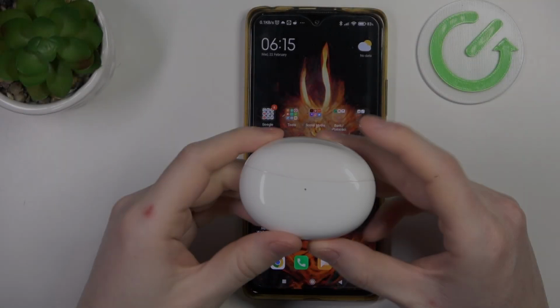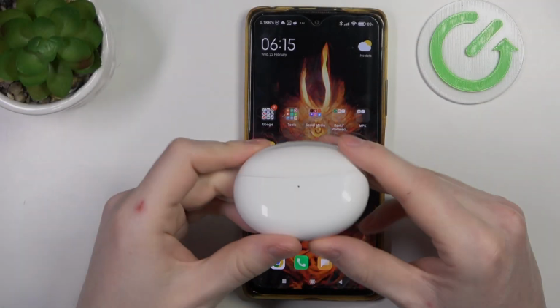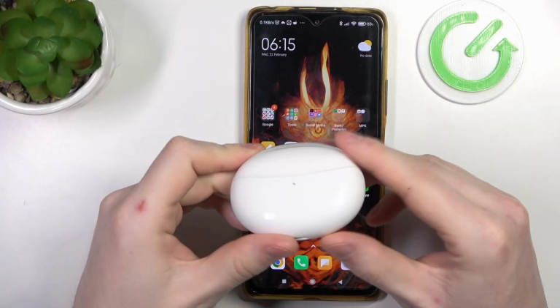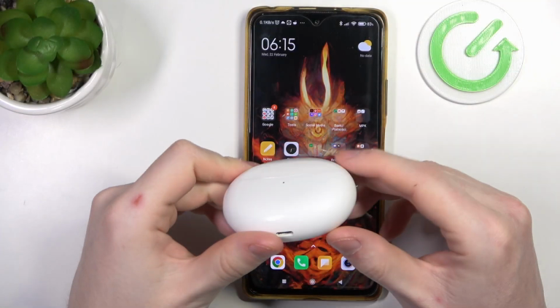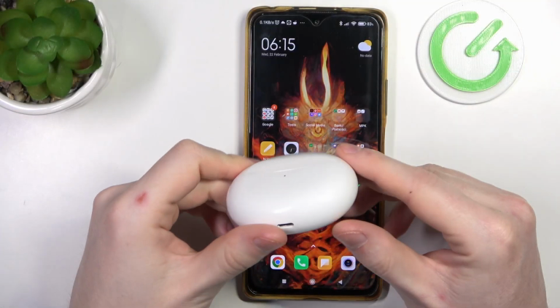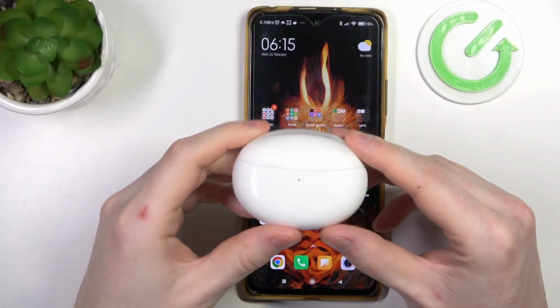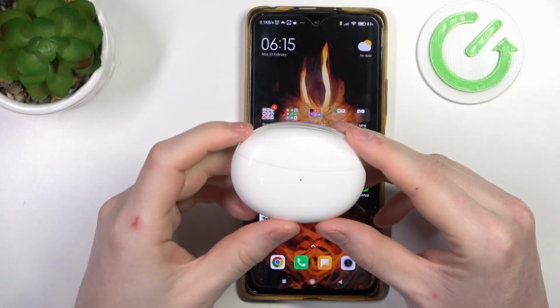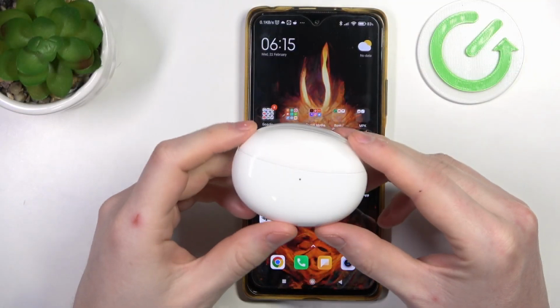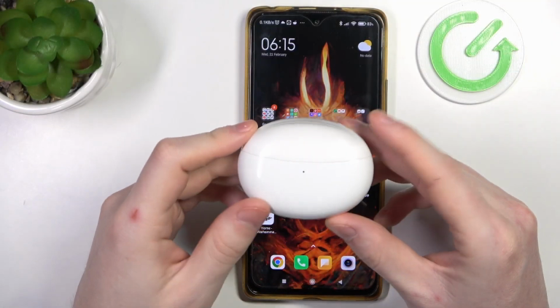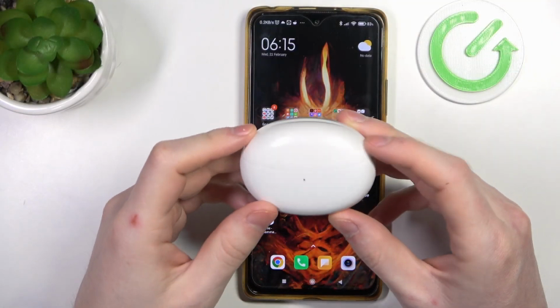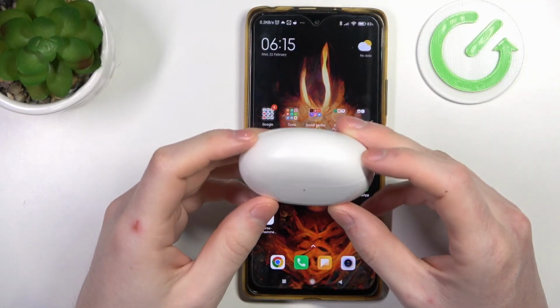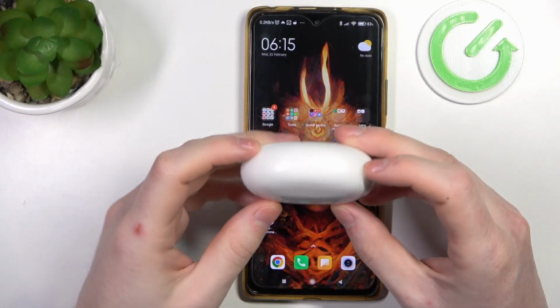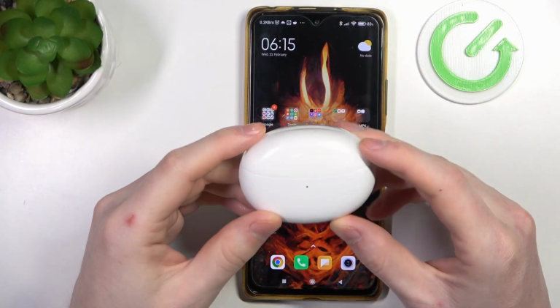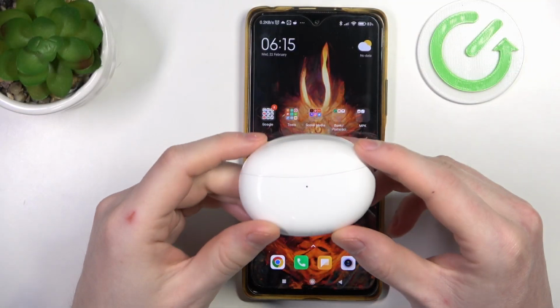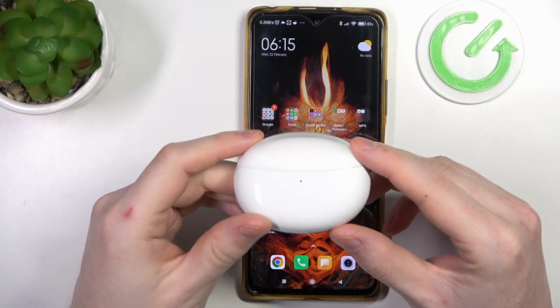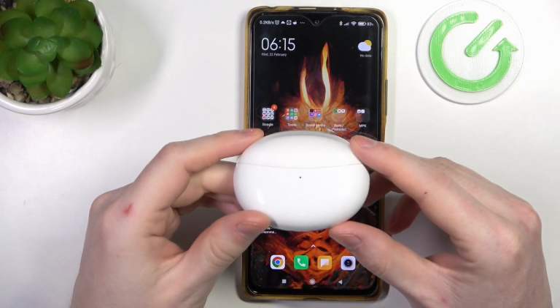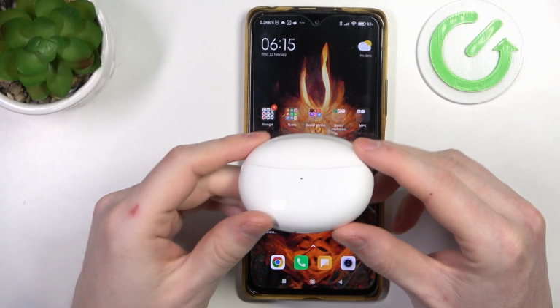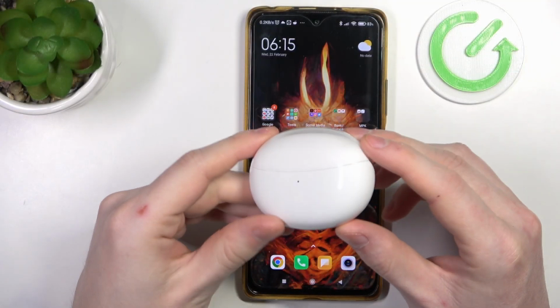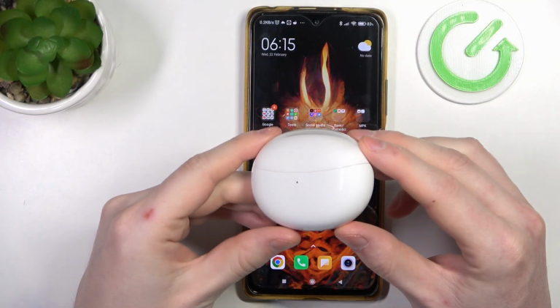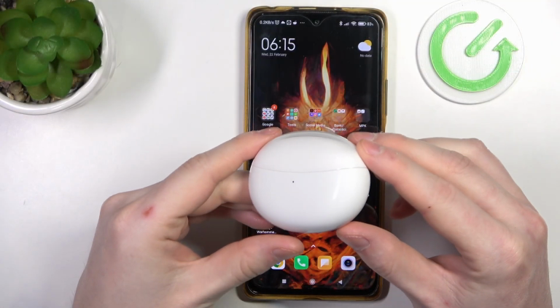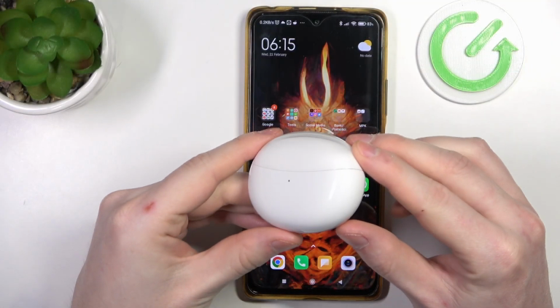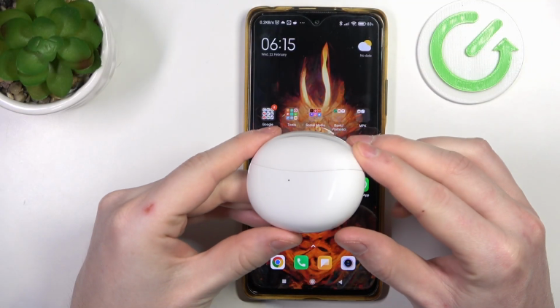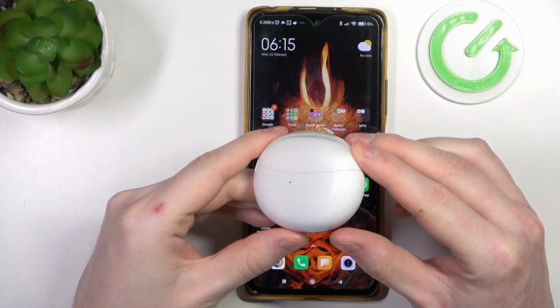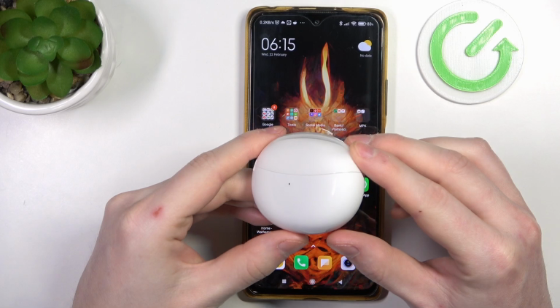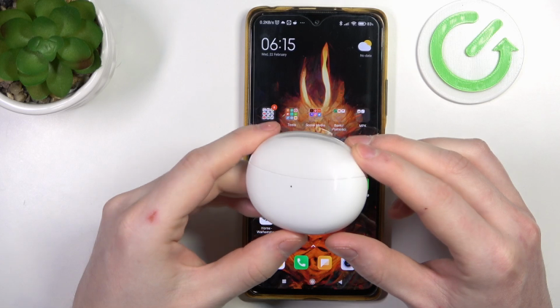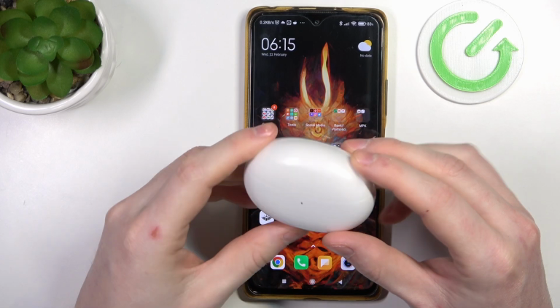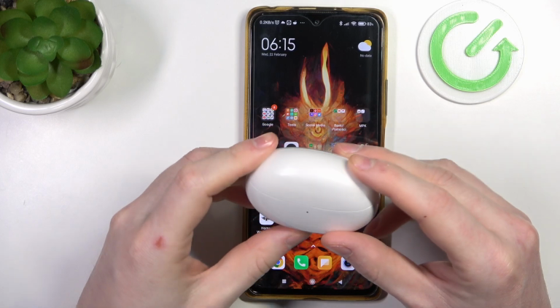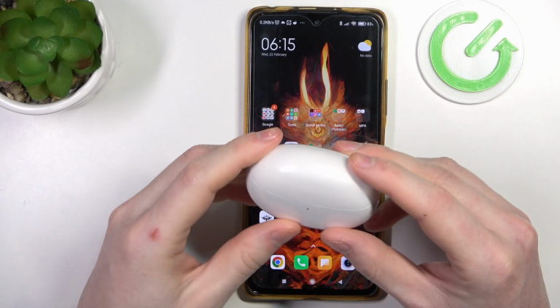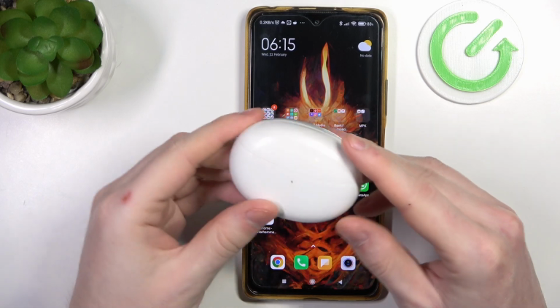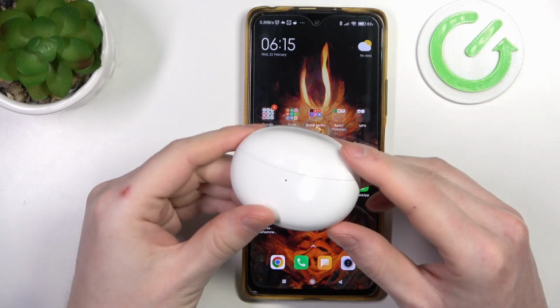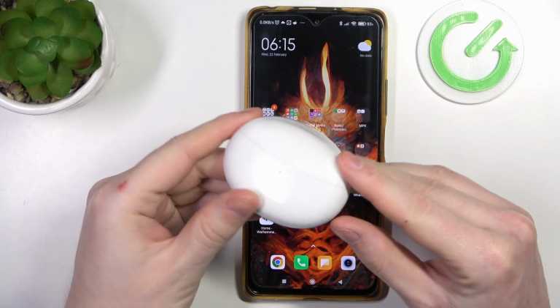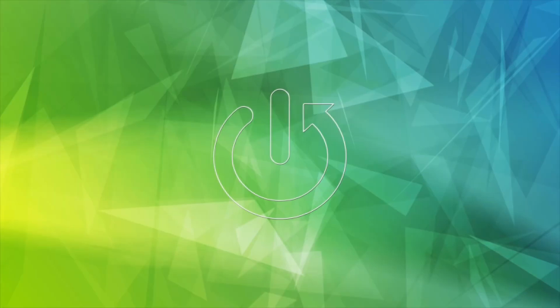Hello! In this video I want to show you how to perform a factory reset on Oppo Enco Air 2 Pro.